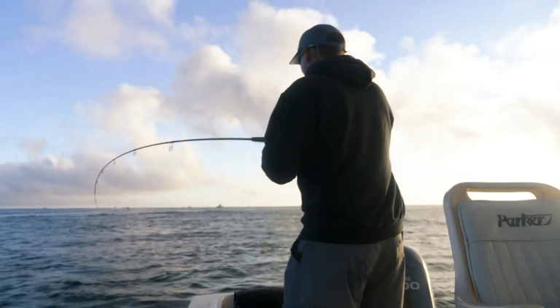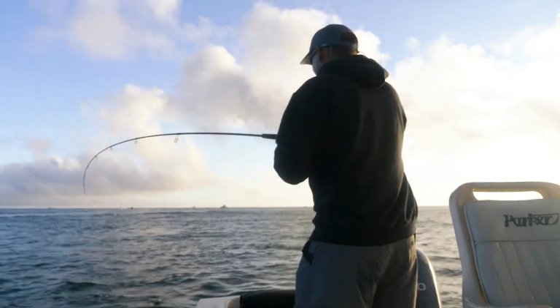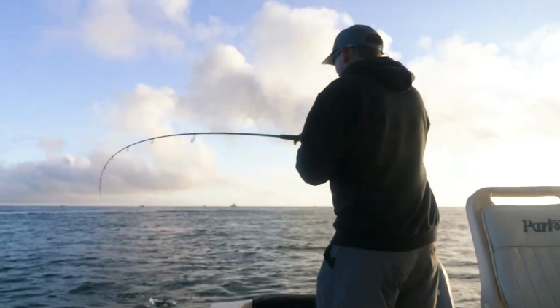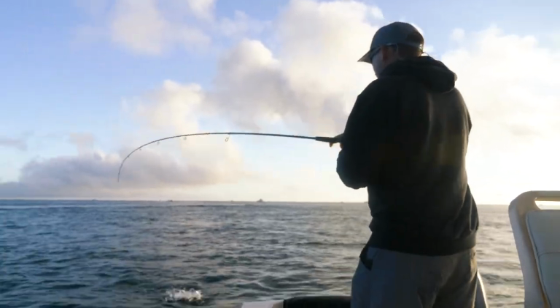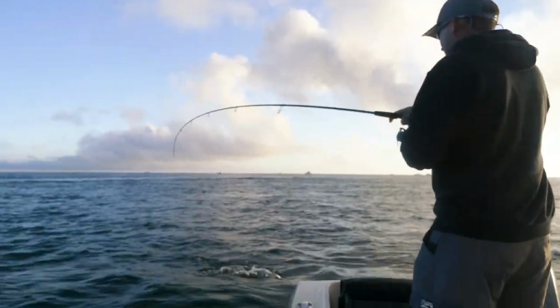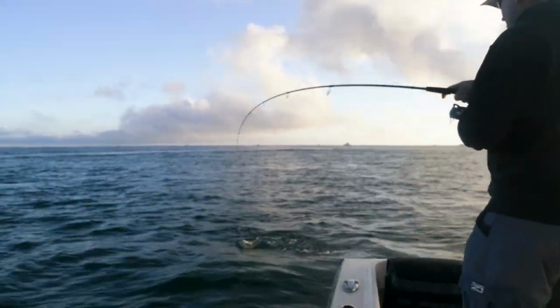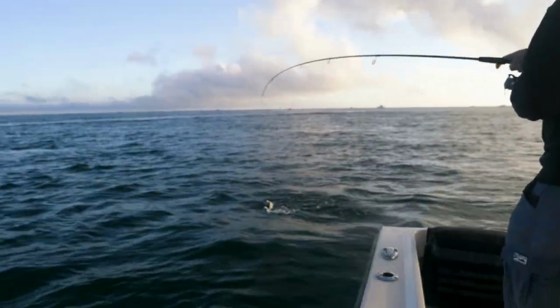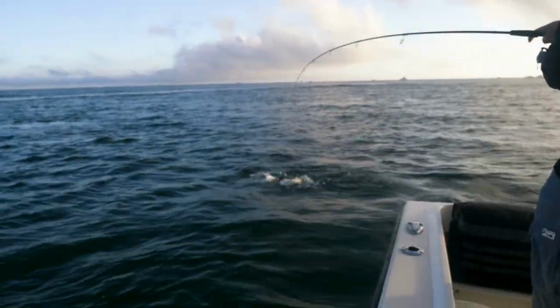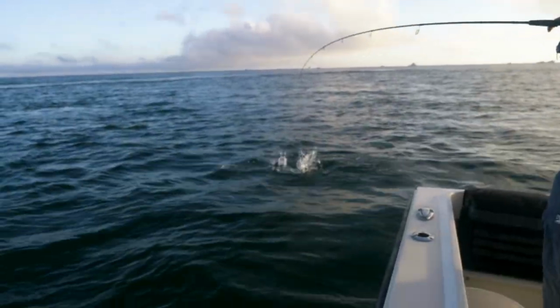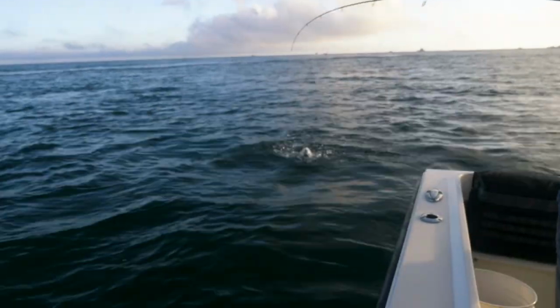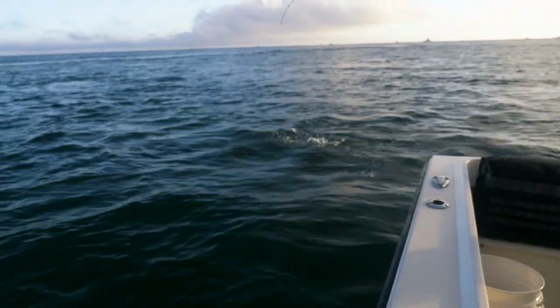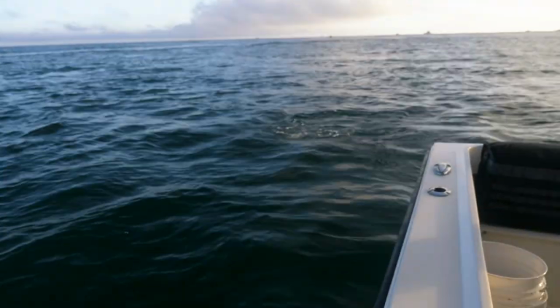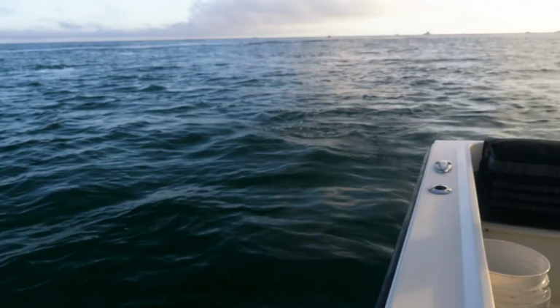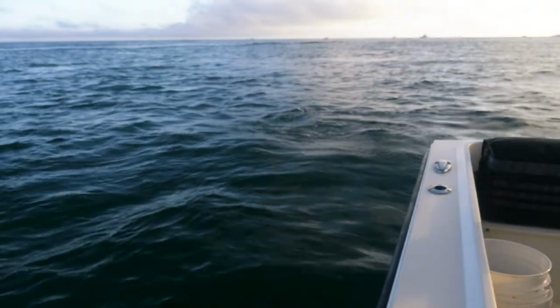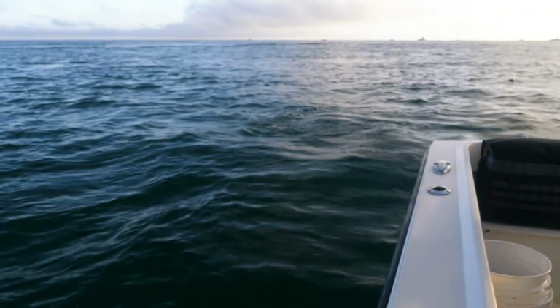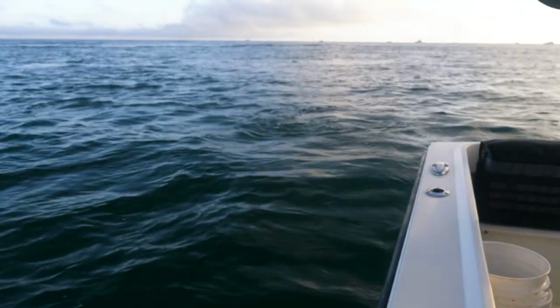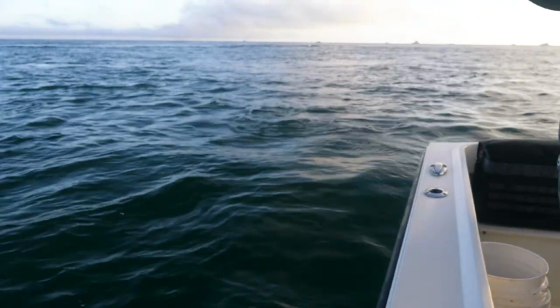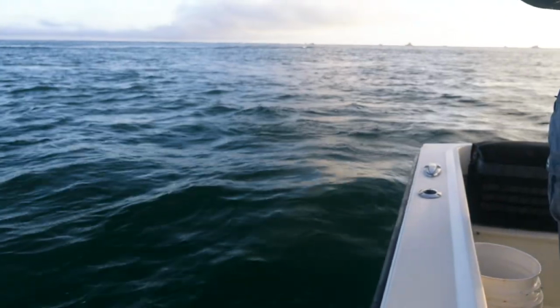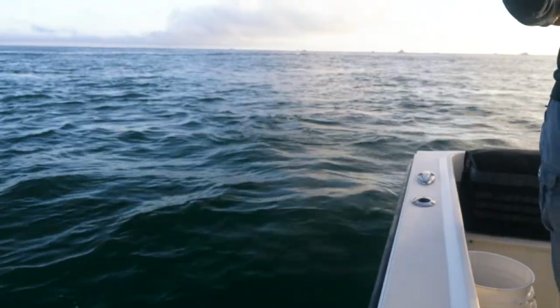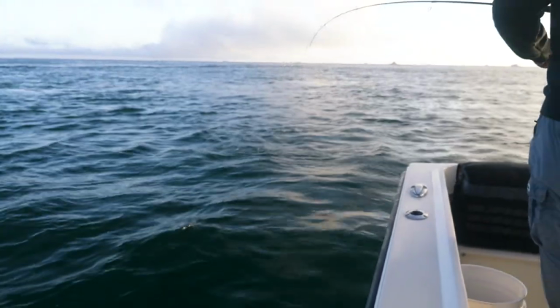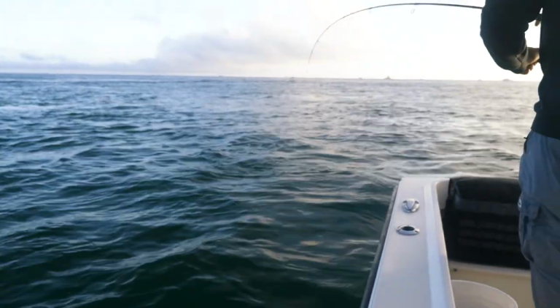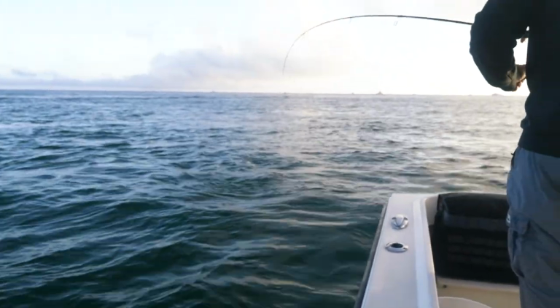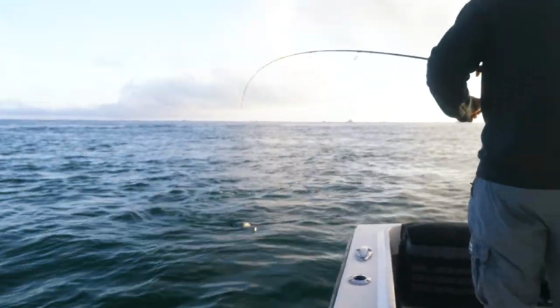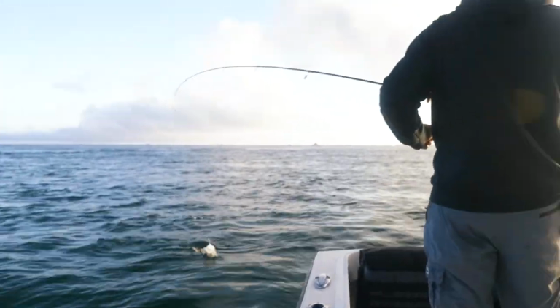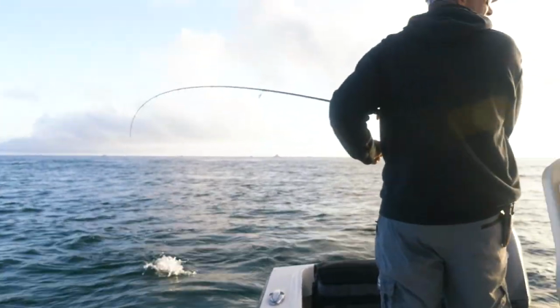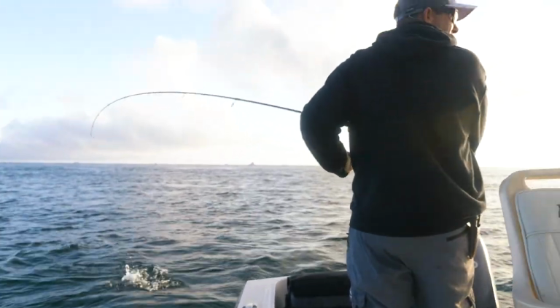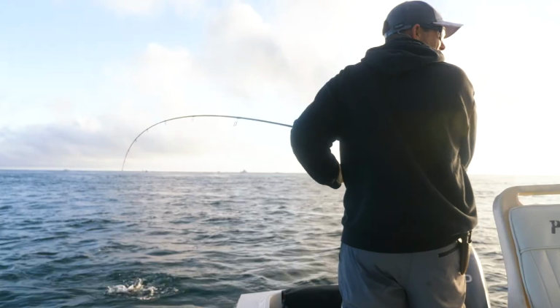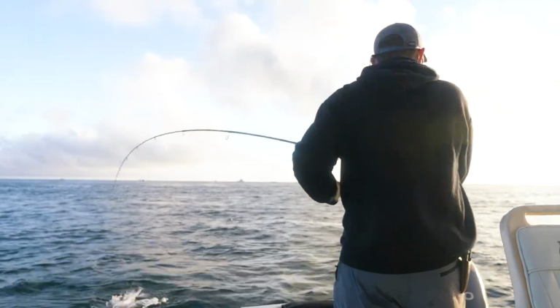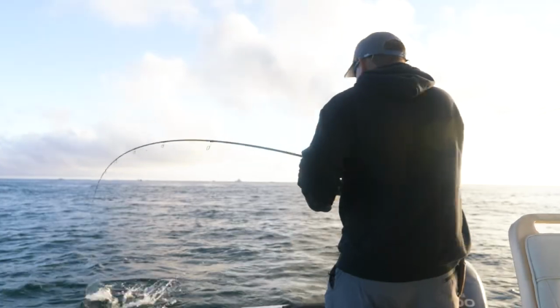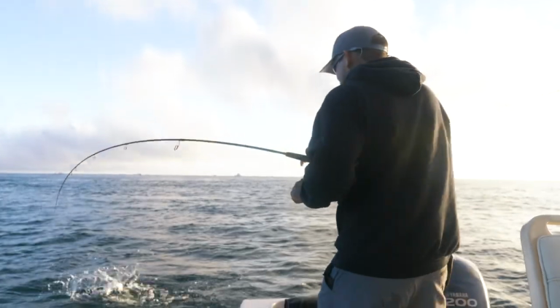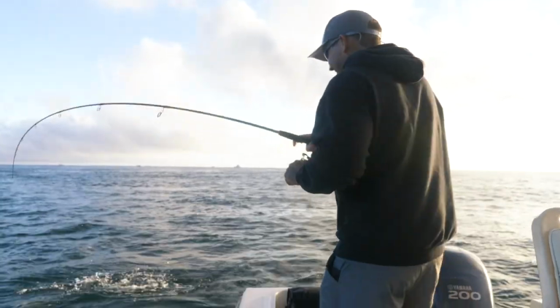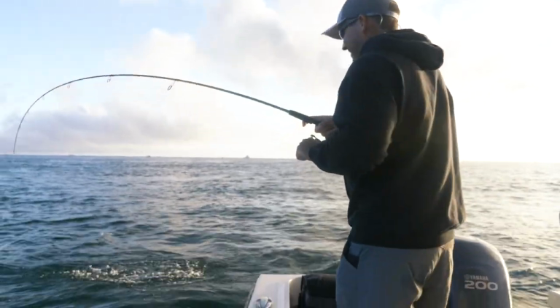Got him! My first striper. There we go. I'll never be able to do that again, Savio. I can't catch my first one again.